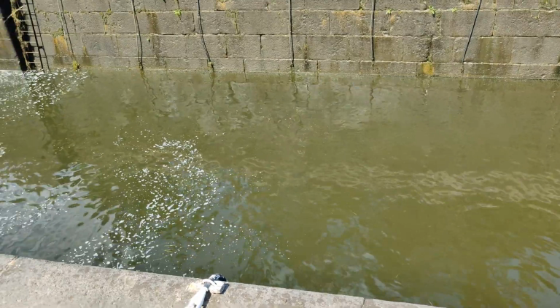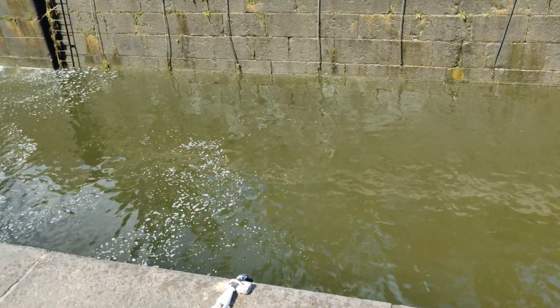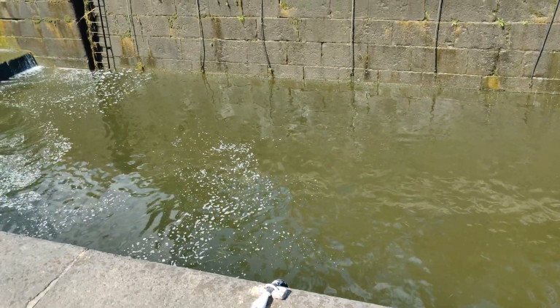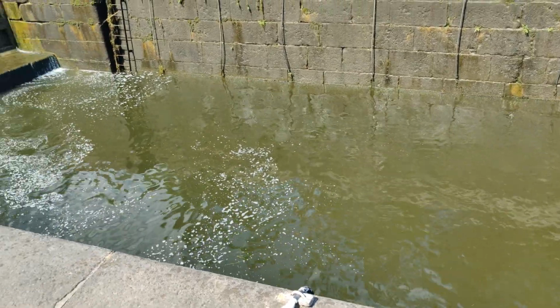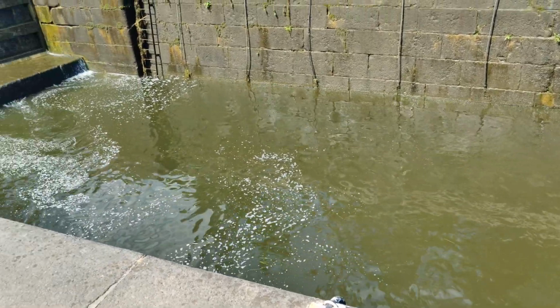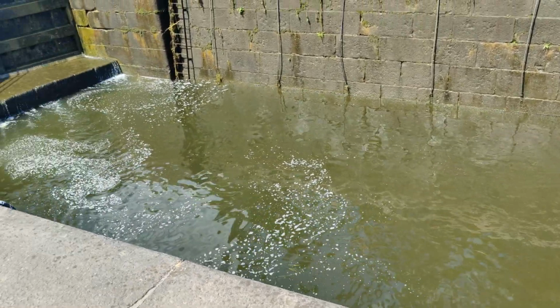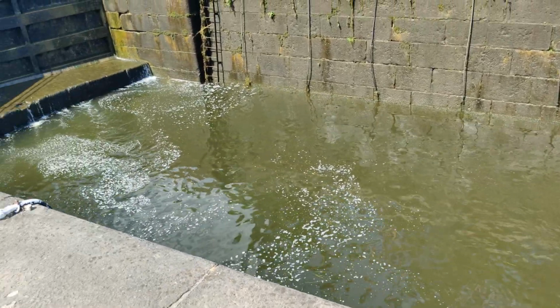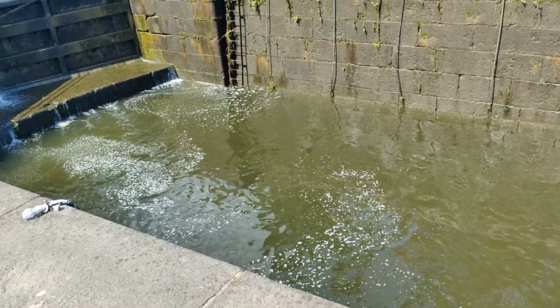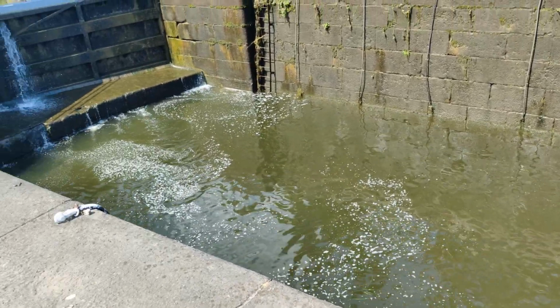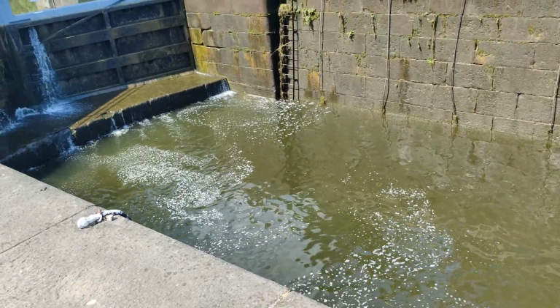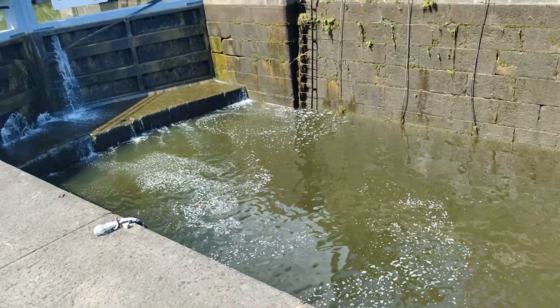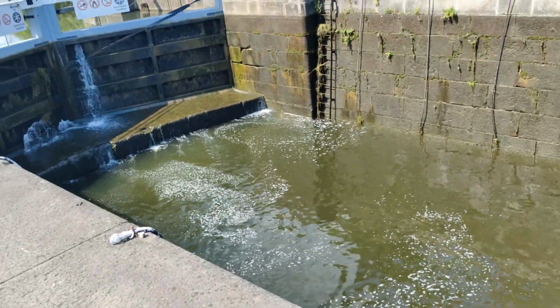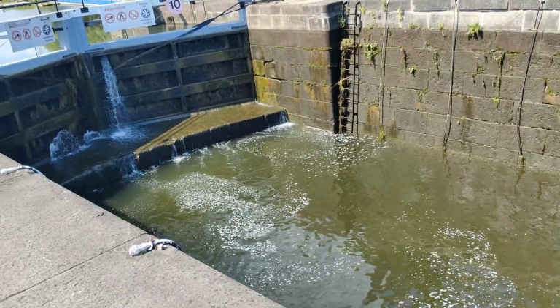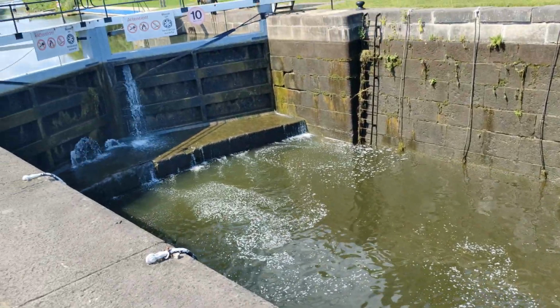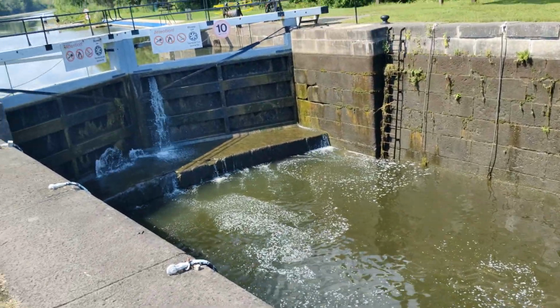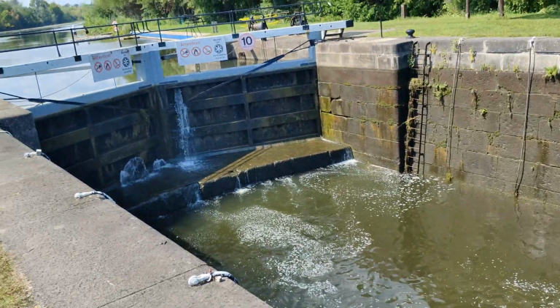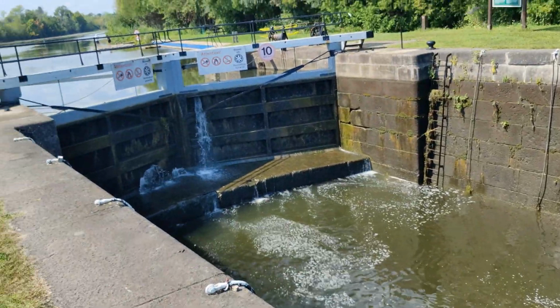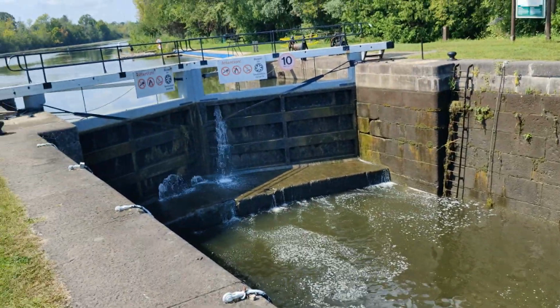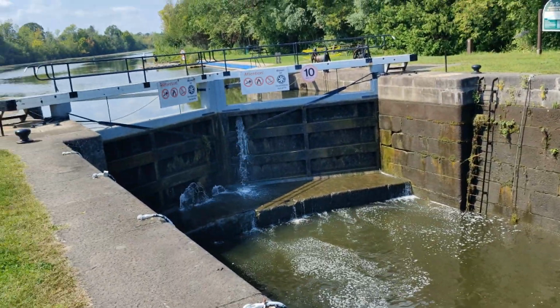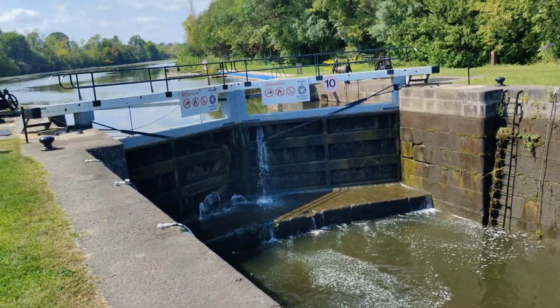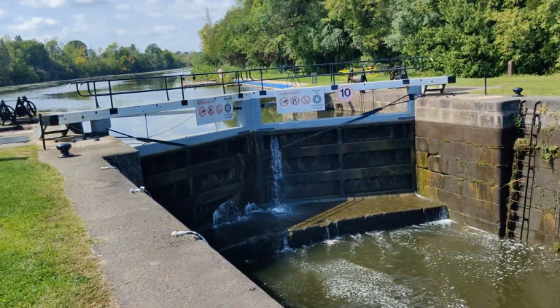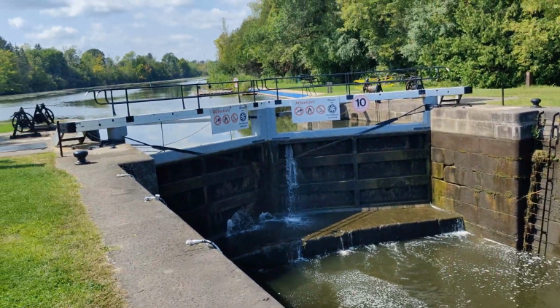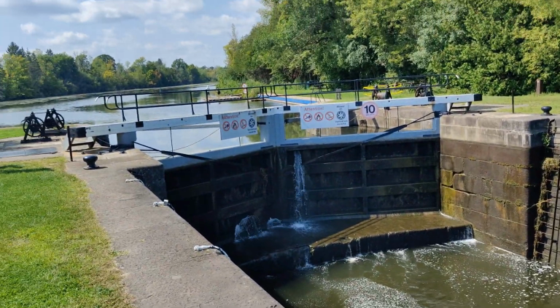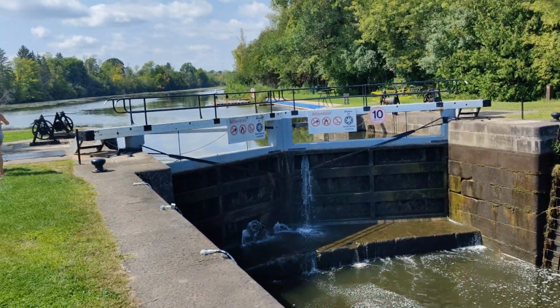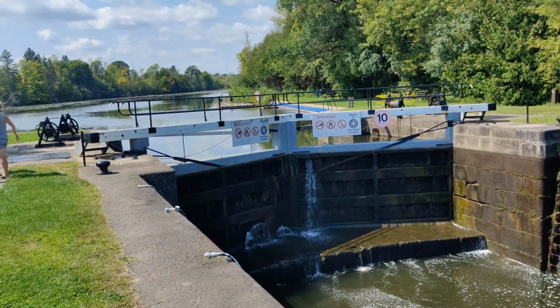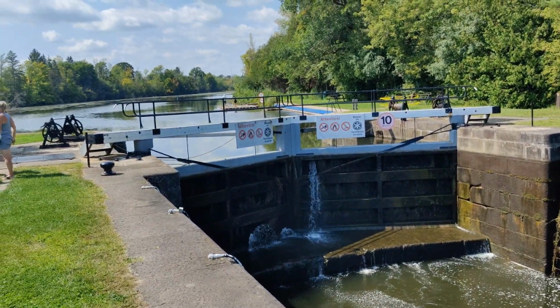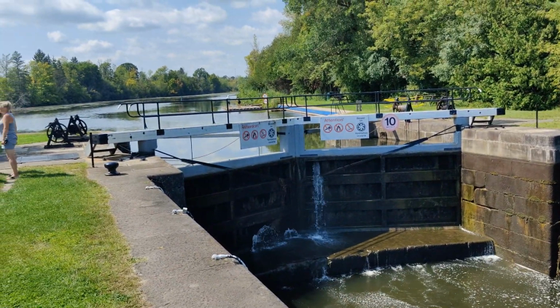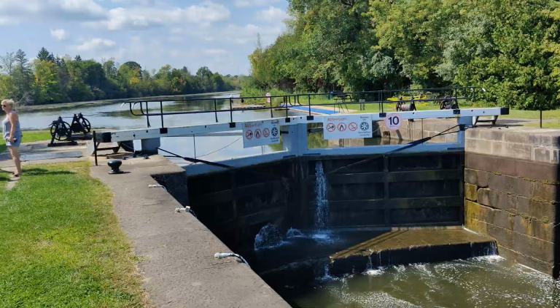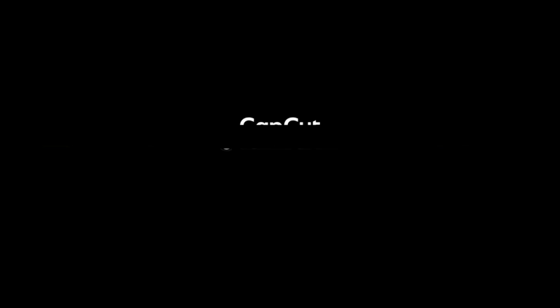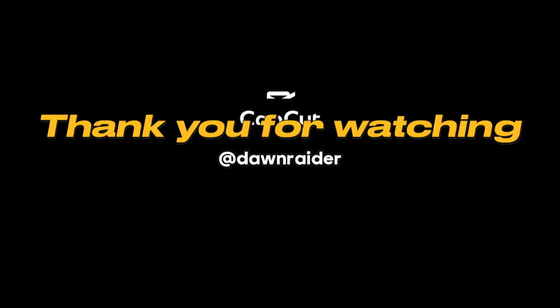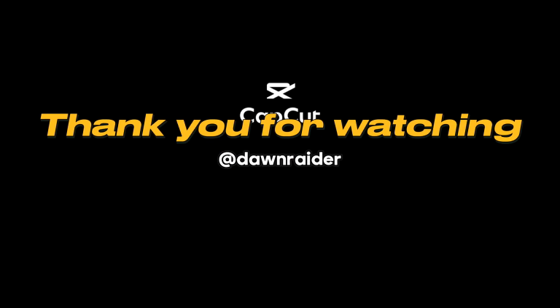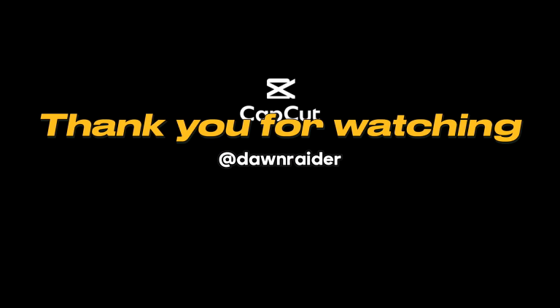Empty lock — ready to use for any vessels that want to go up.